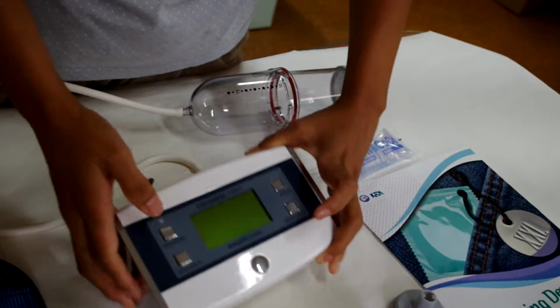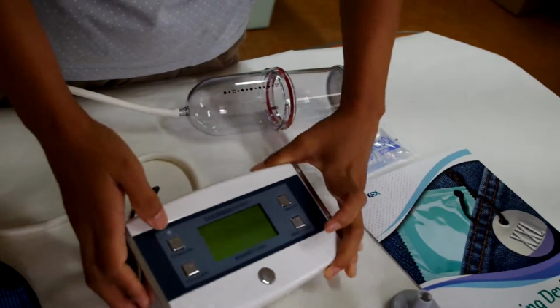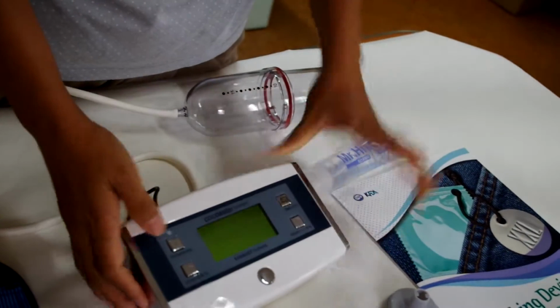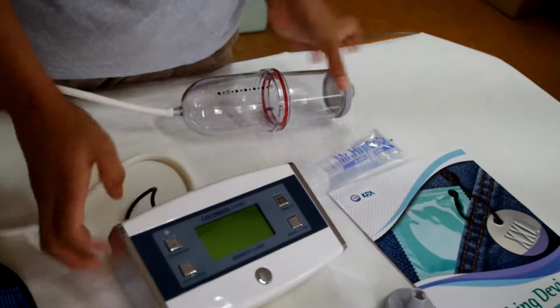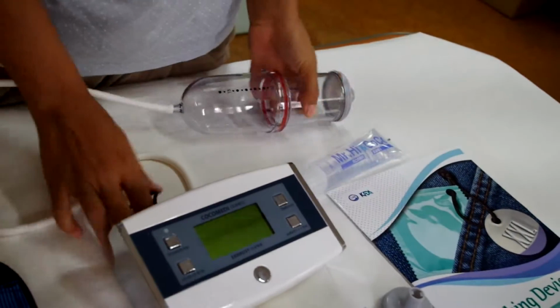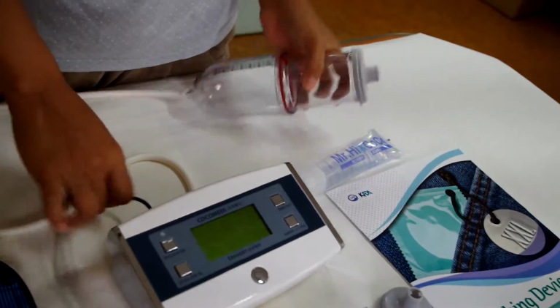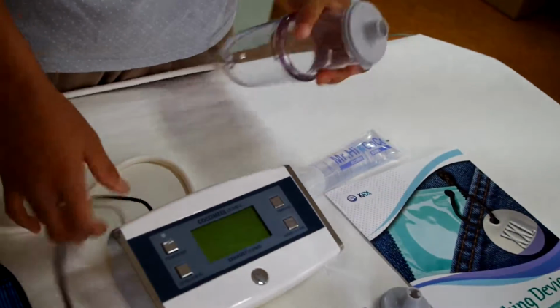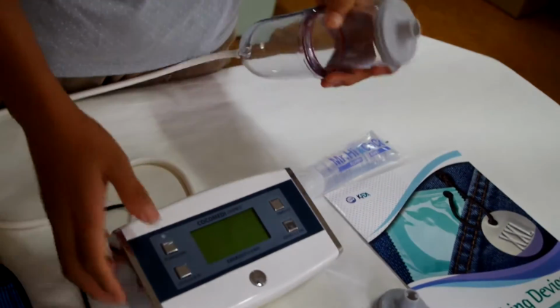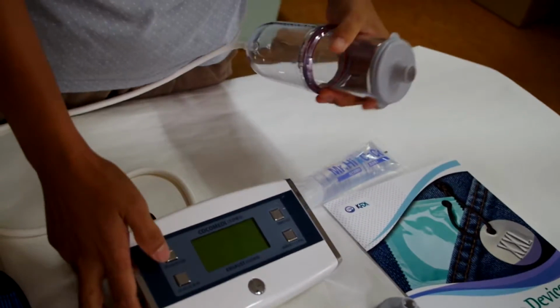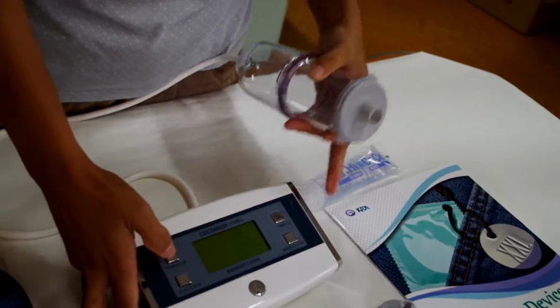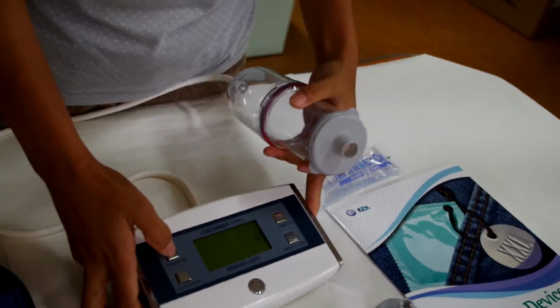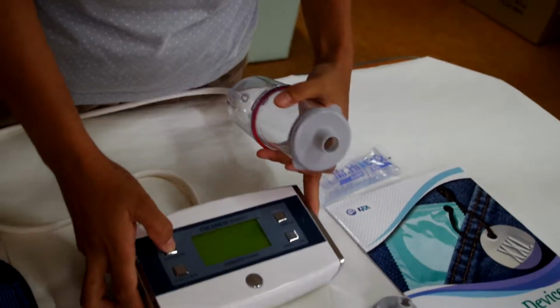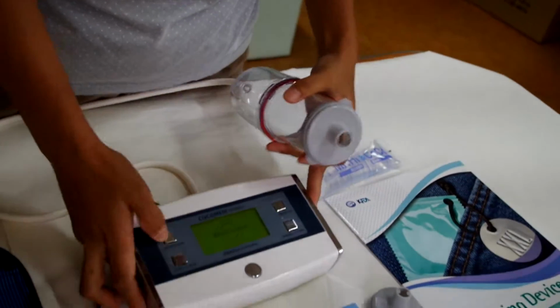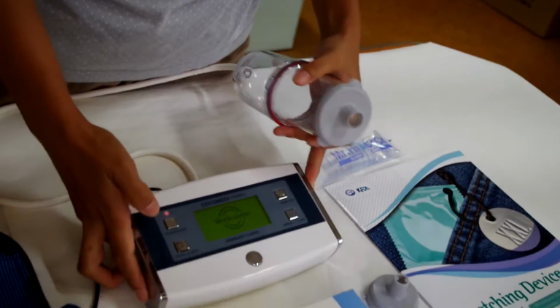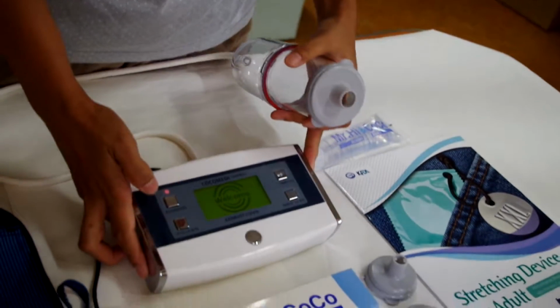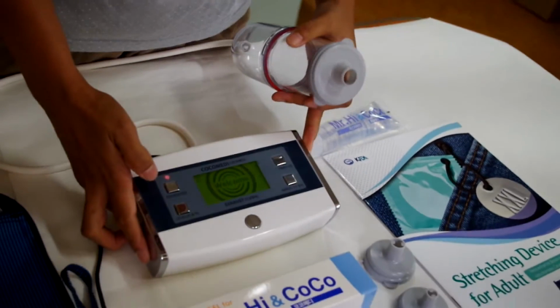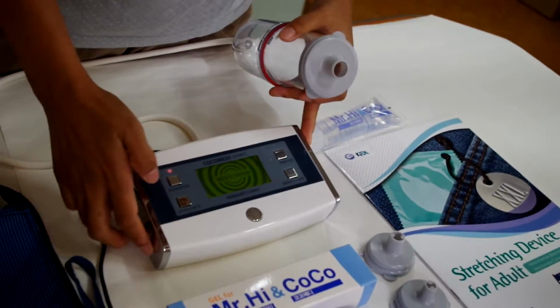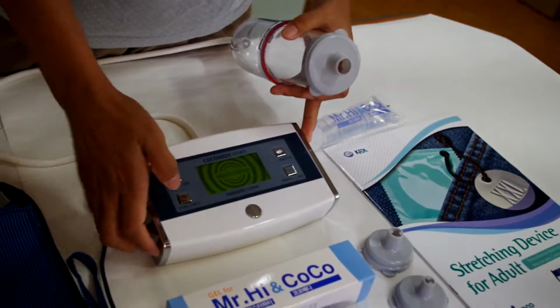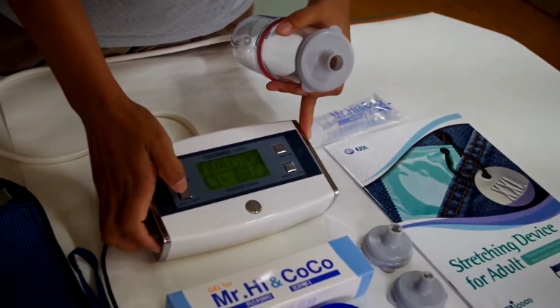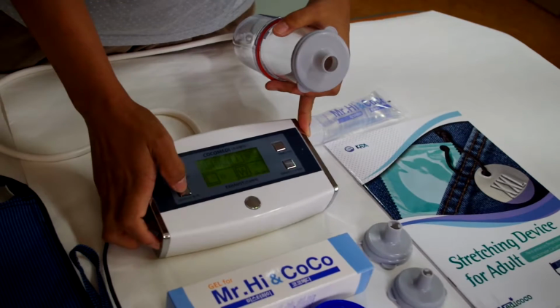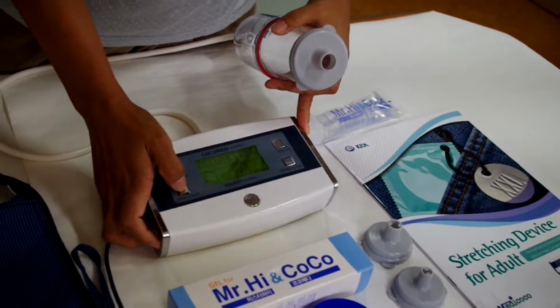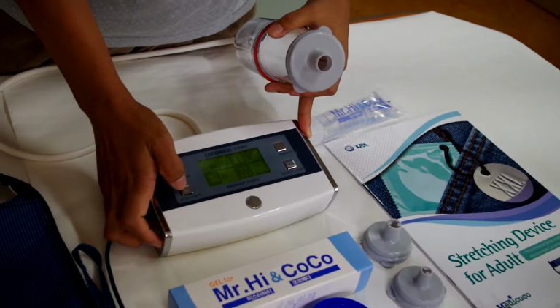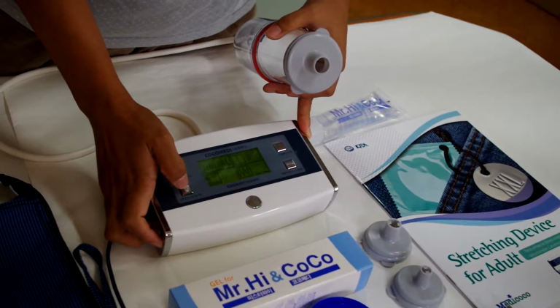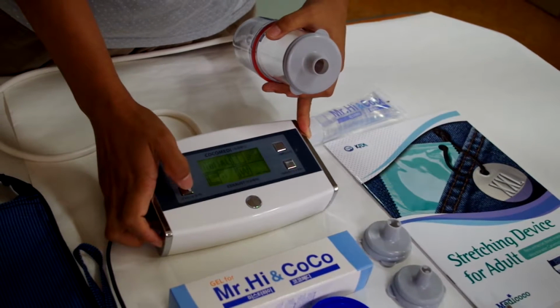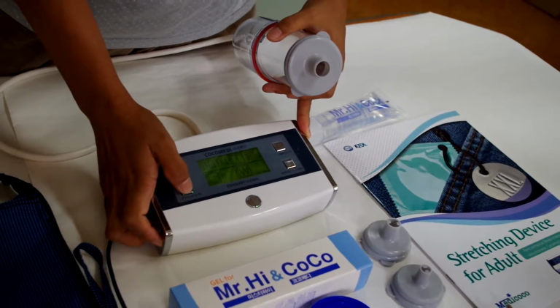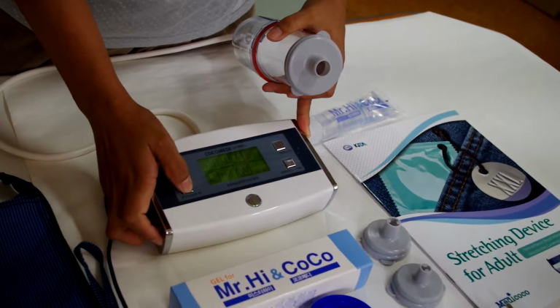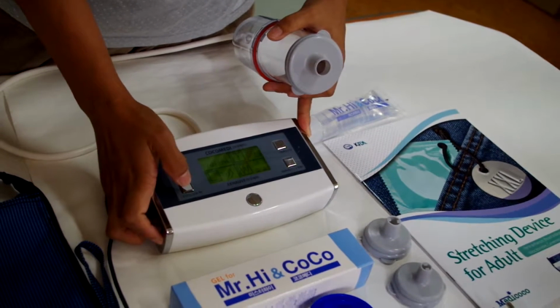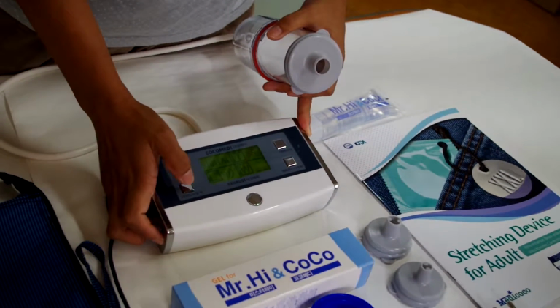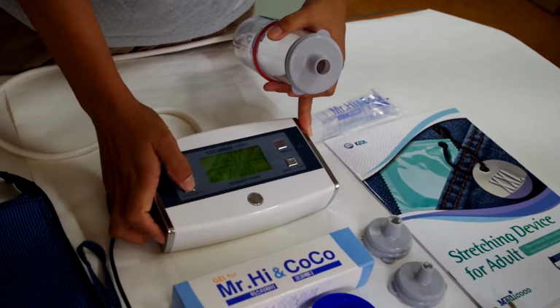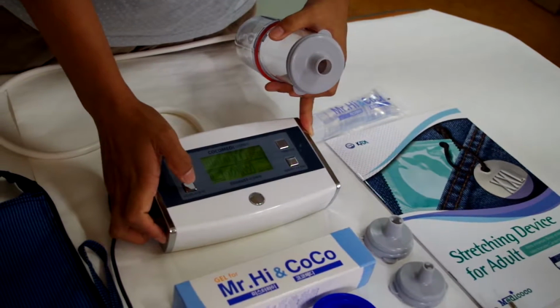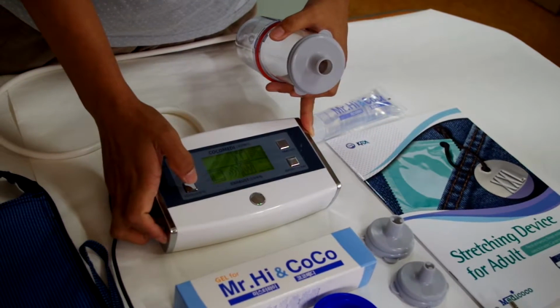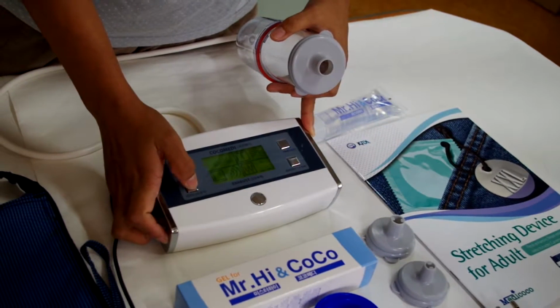Turn on the power and adjust the level — low, medium, or high.